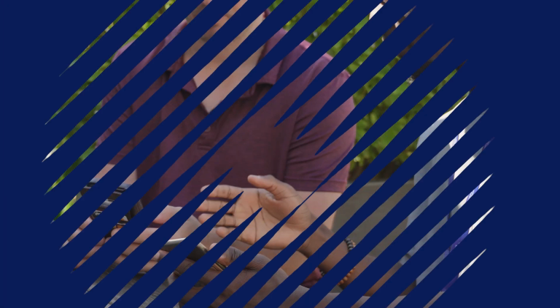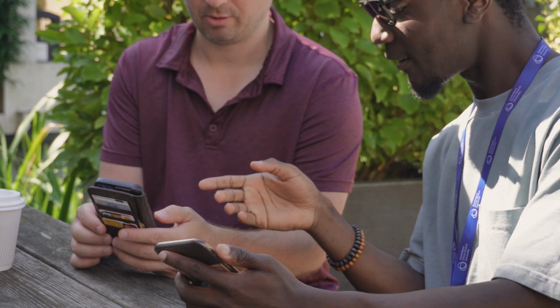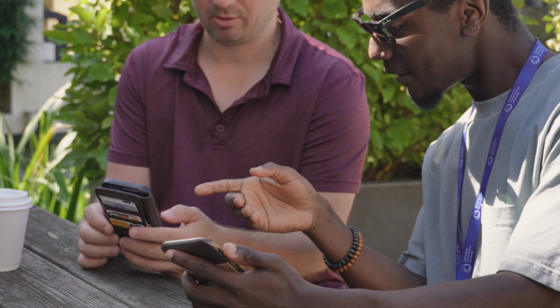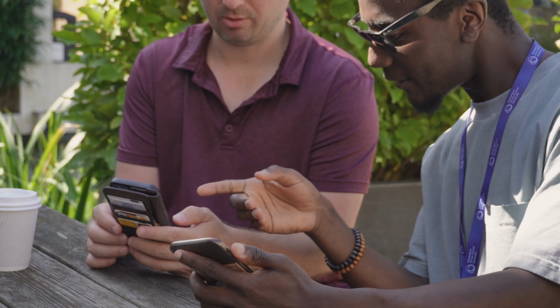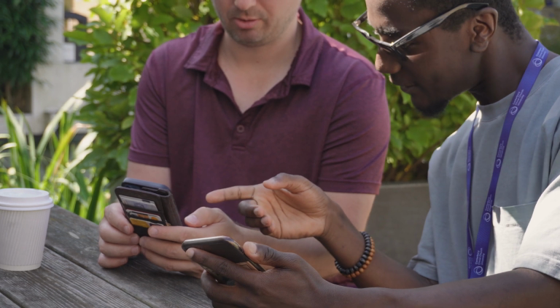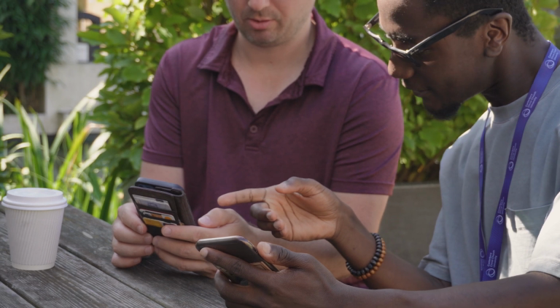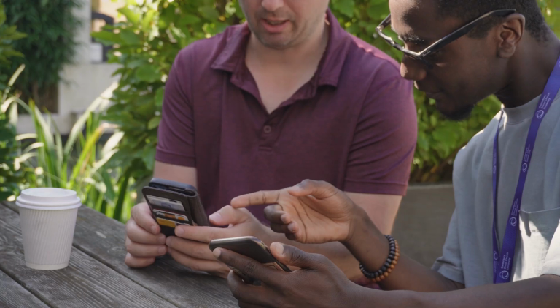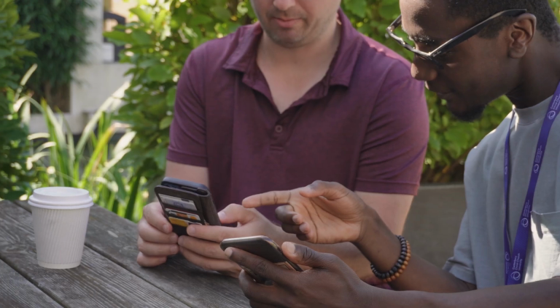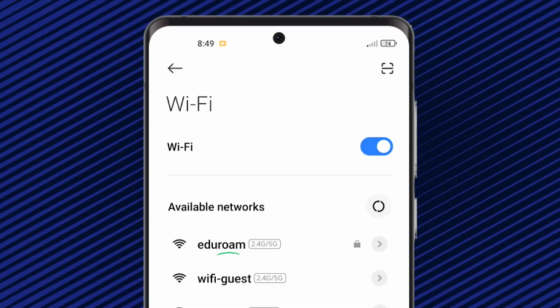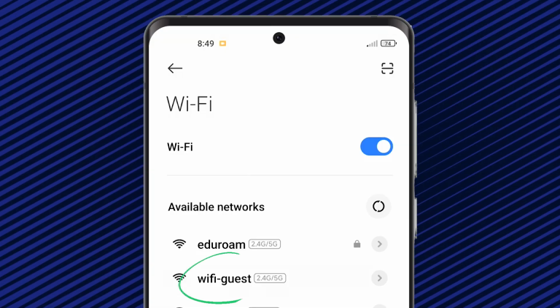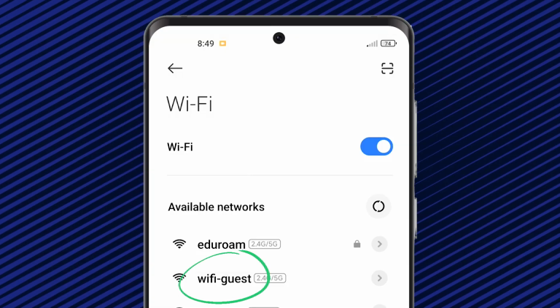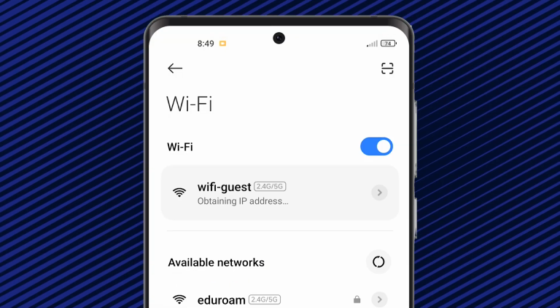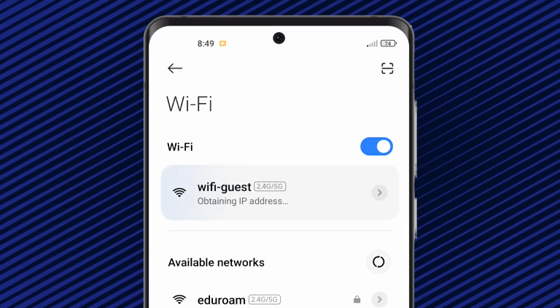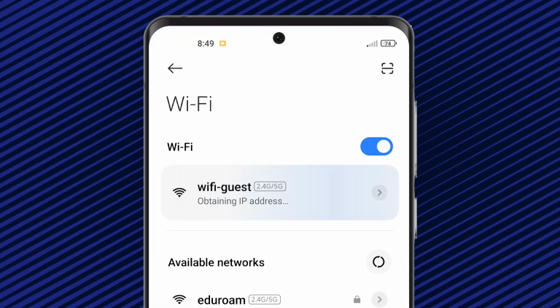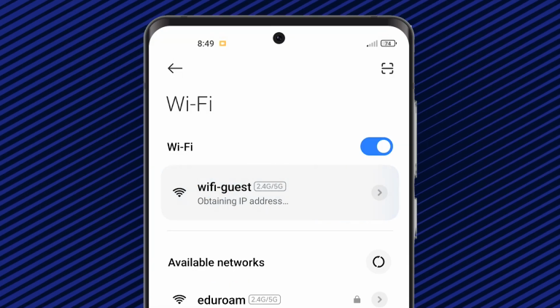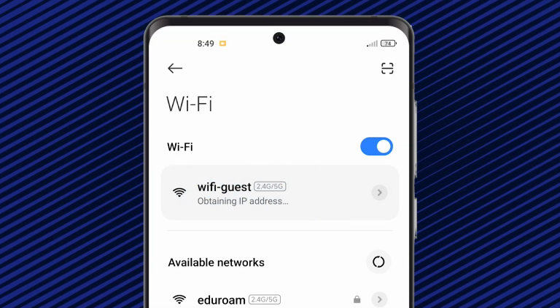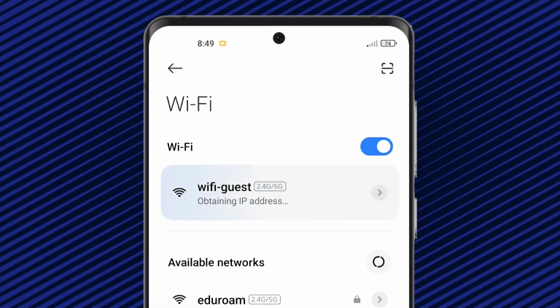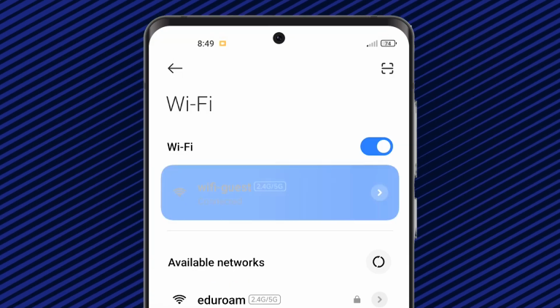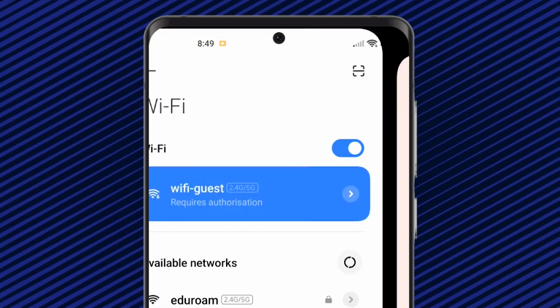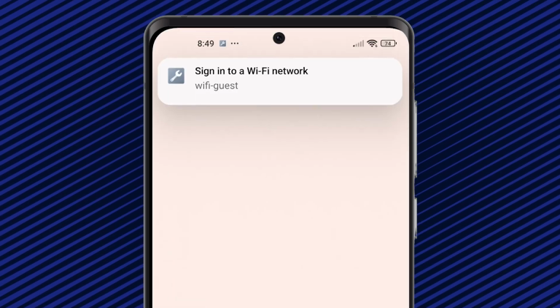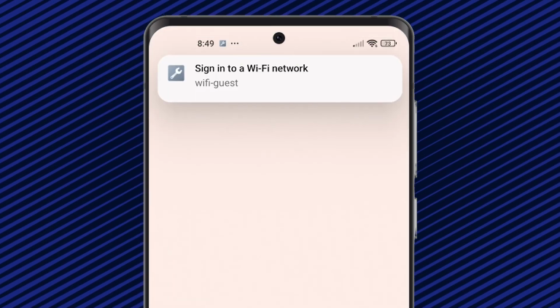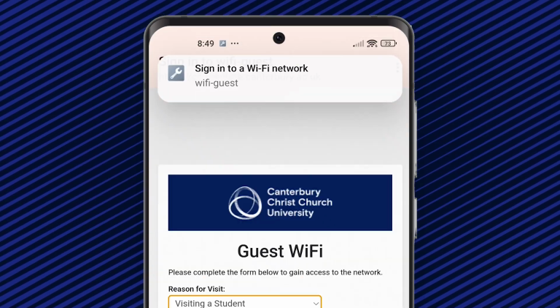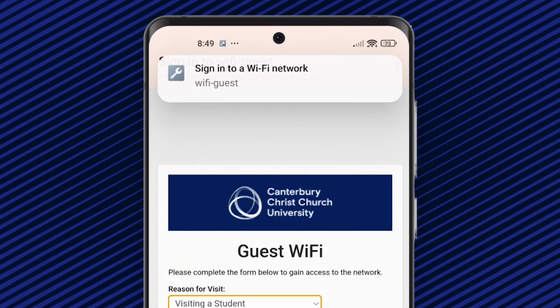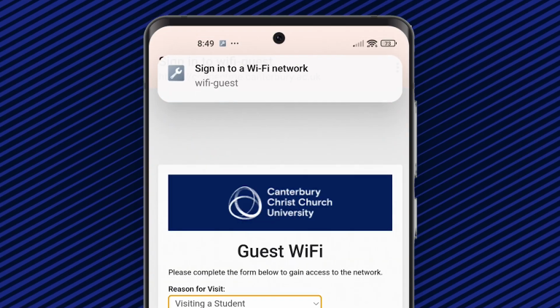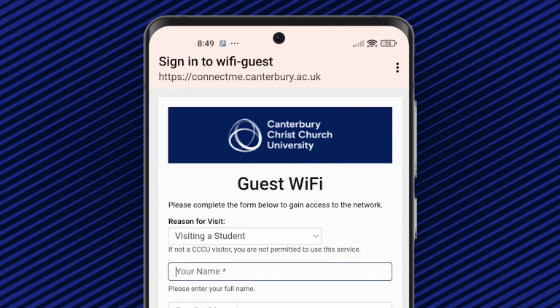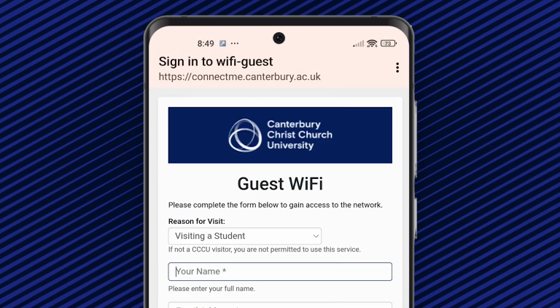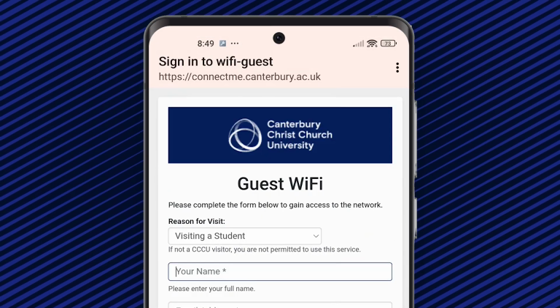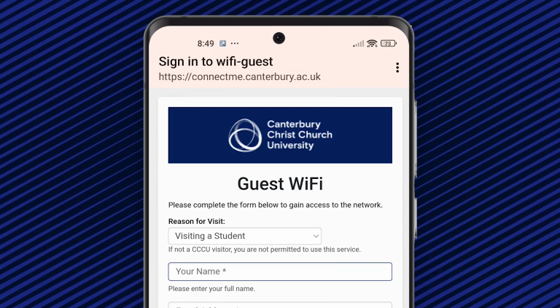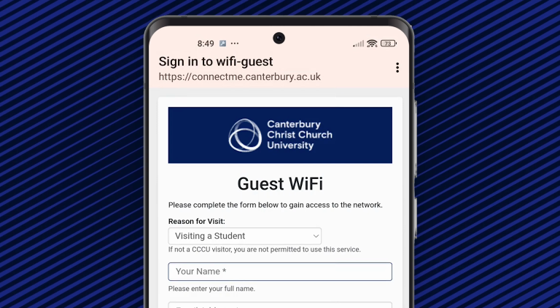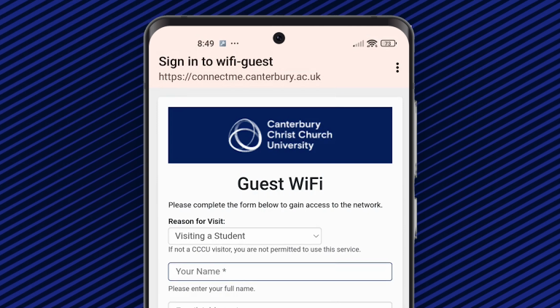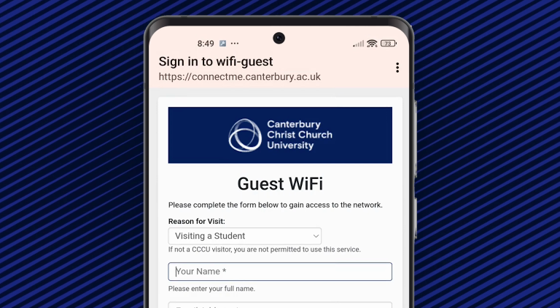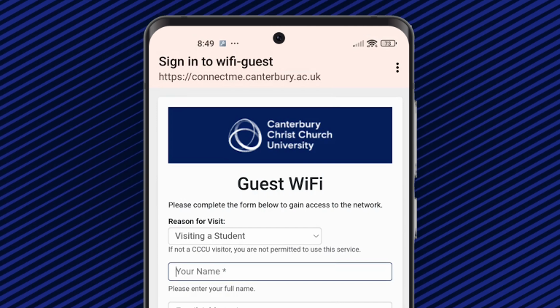And if you have visitors, get them to connect to our Wi-Fi guest network. They'll be taken to a registration page and receive an activation email.